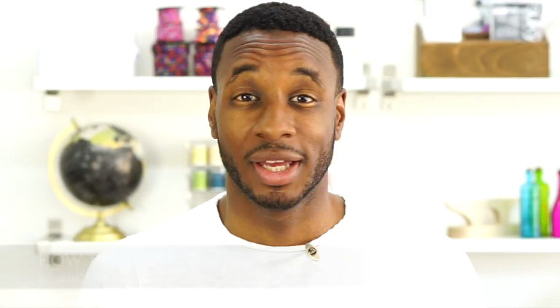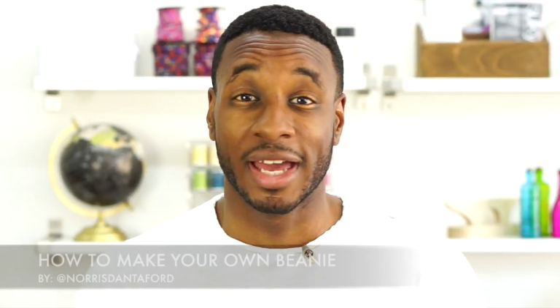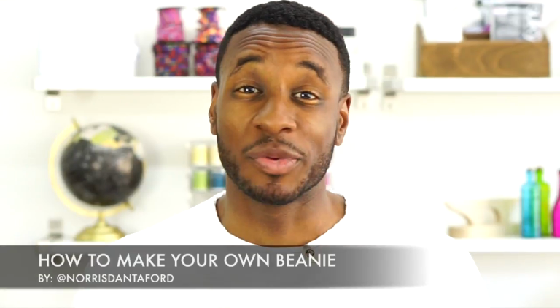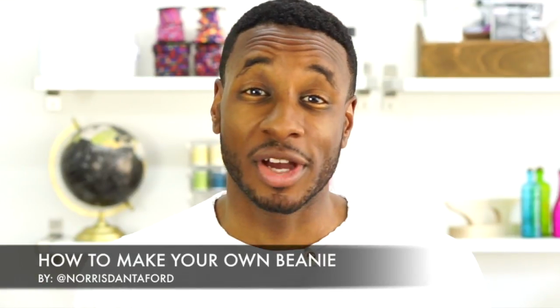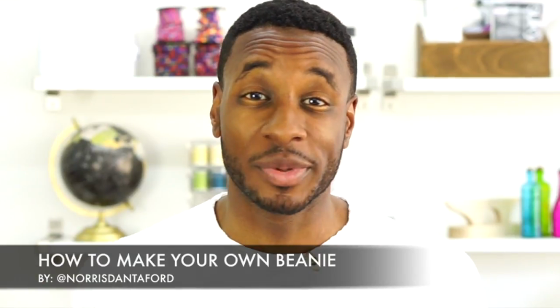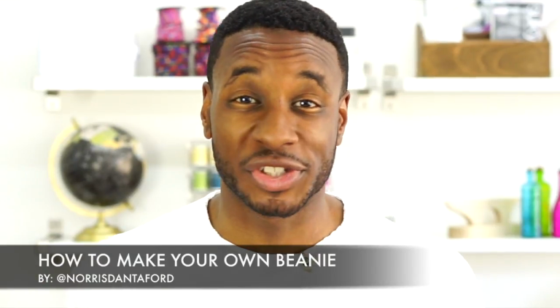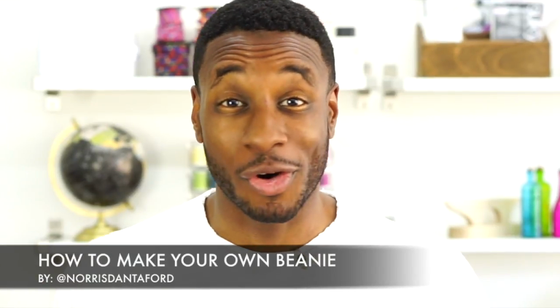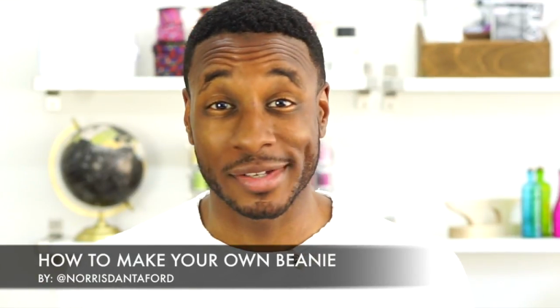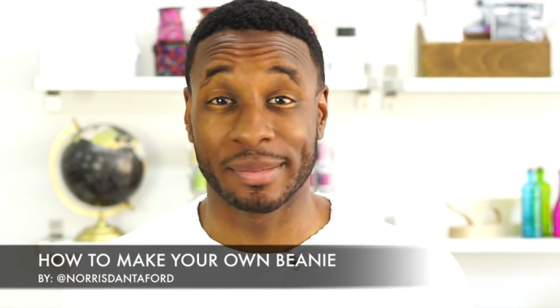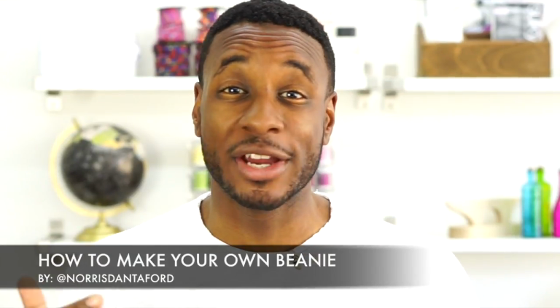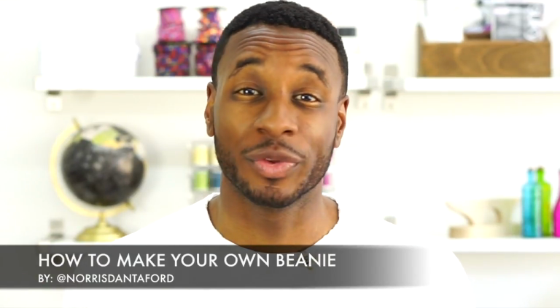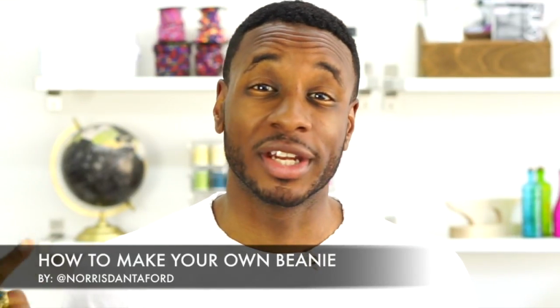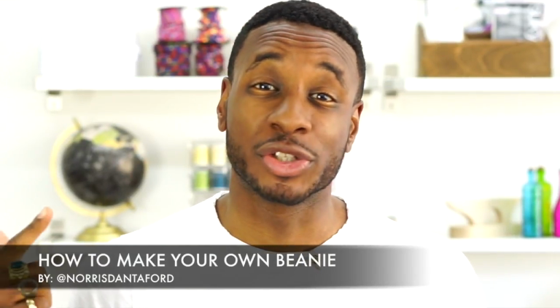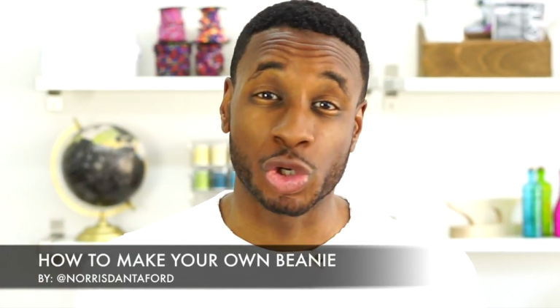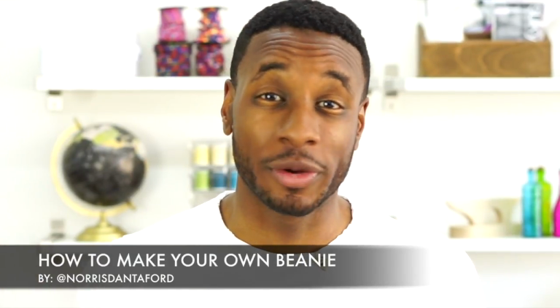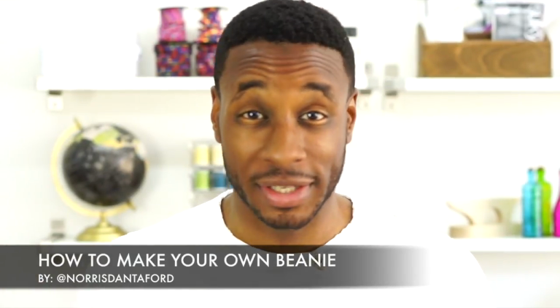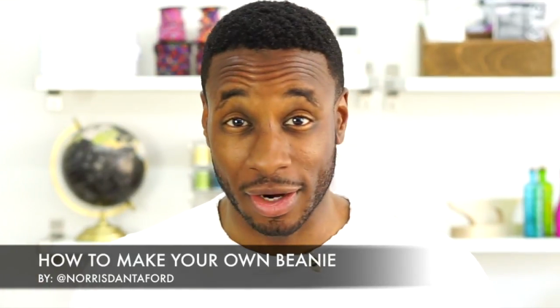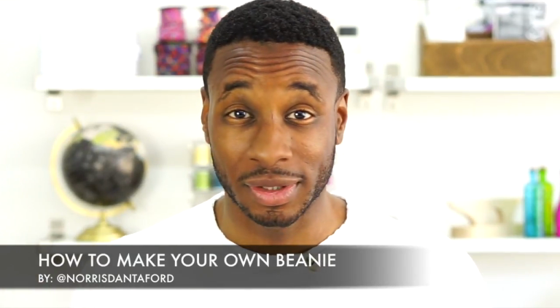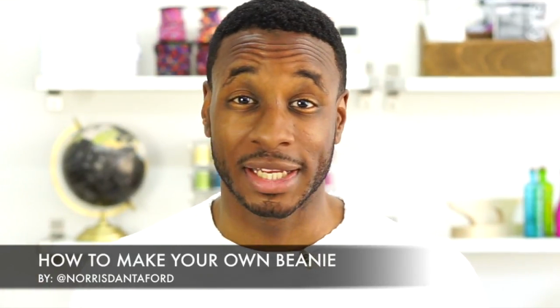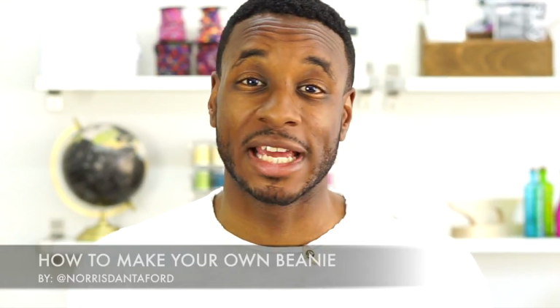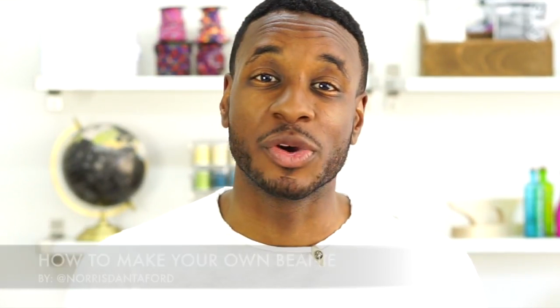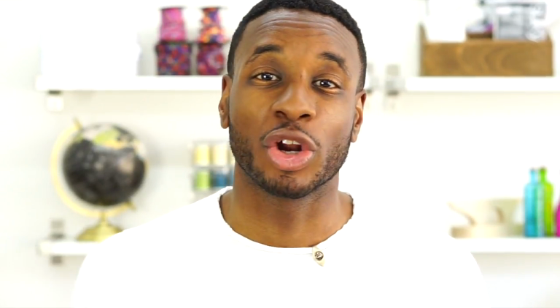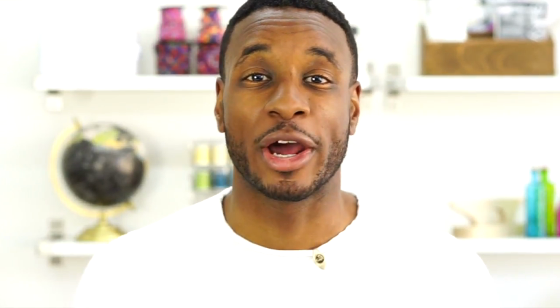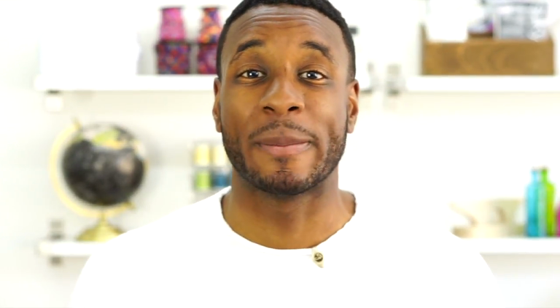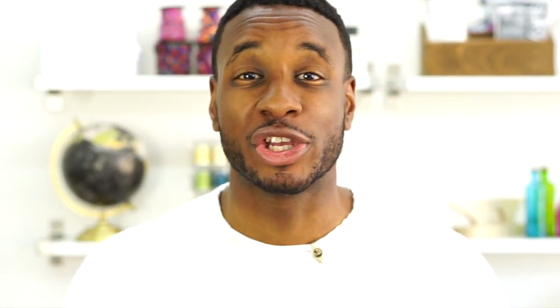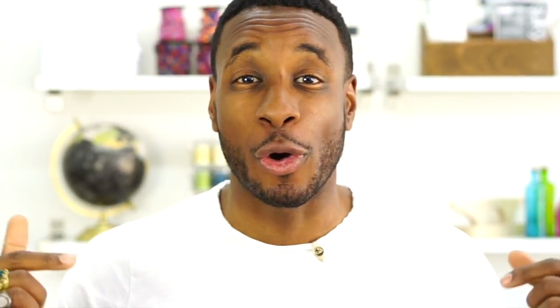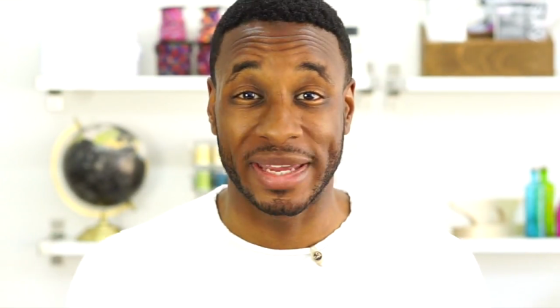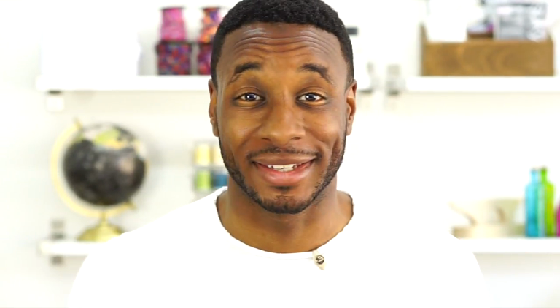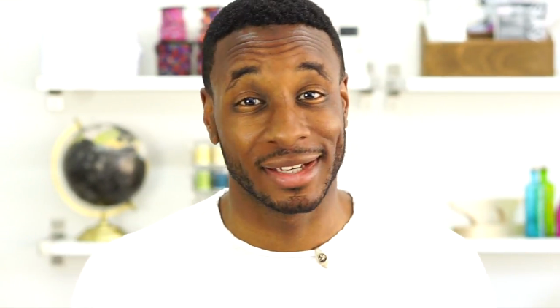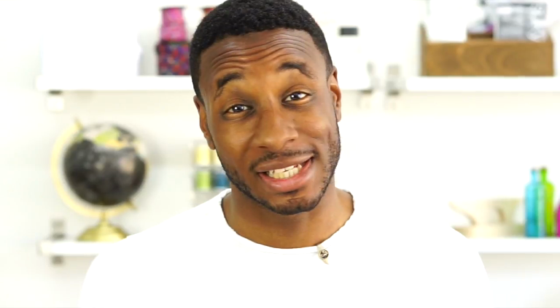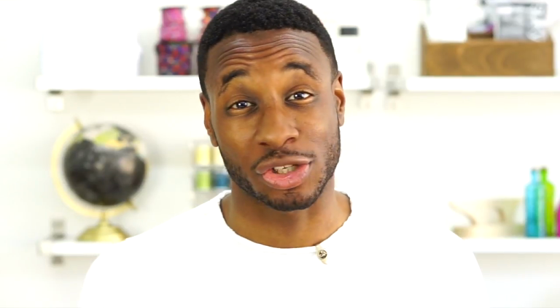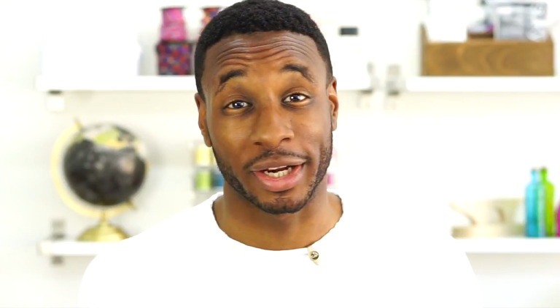Hey, what's up? This is Norris. I'm here with another tutorial video. Today we're going to learn how to make your own beanie. Let's get started.